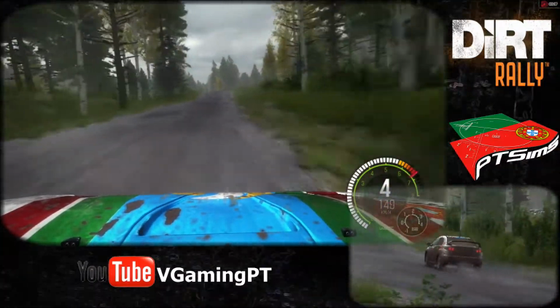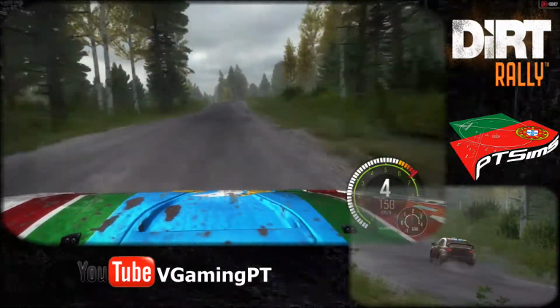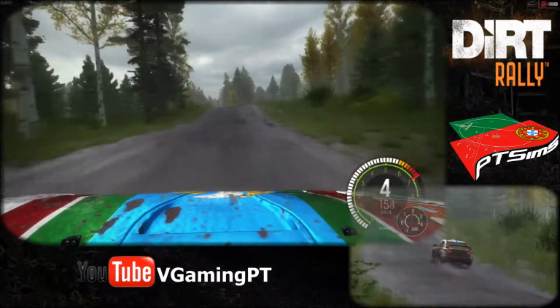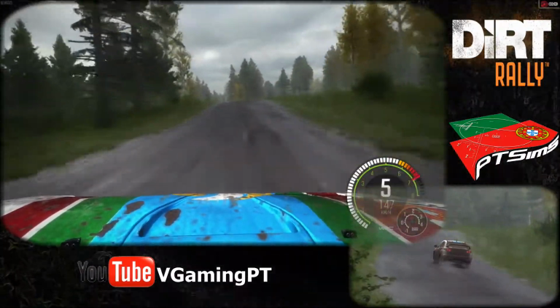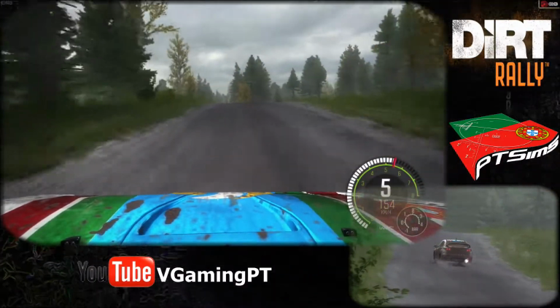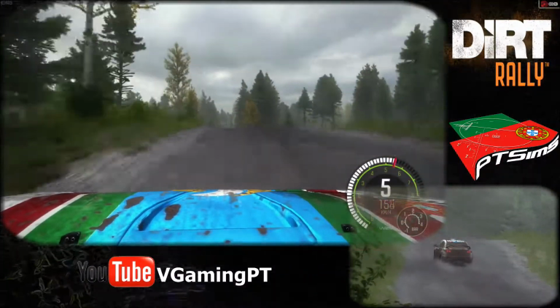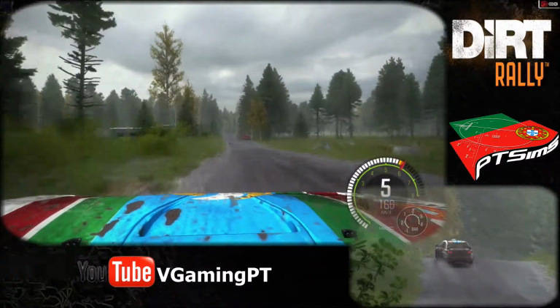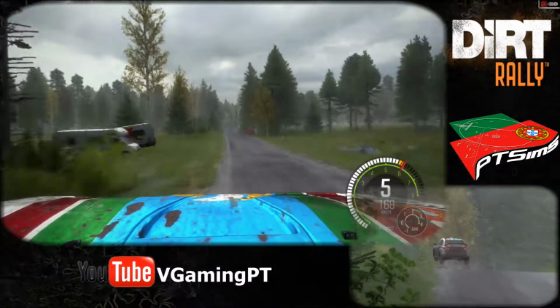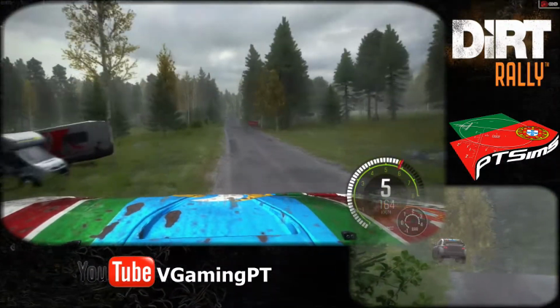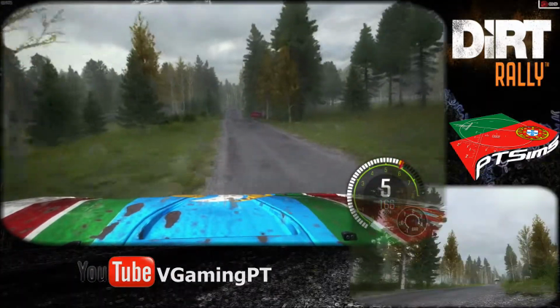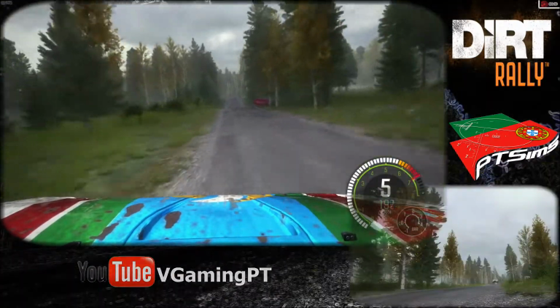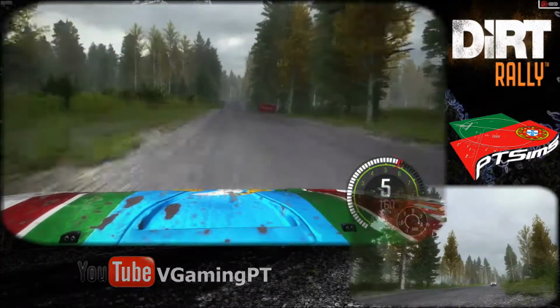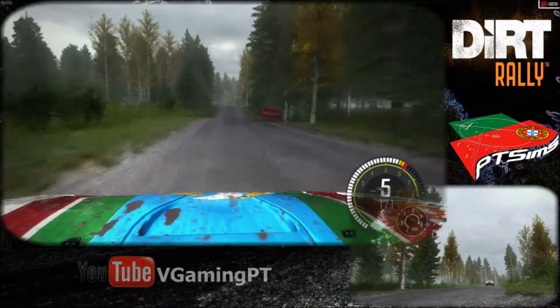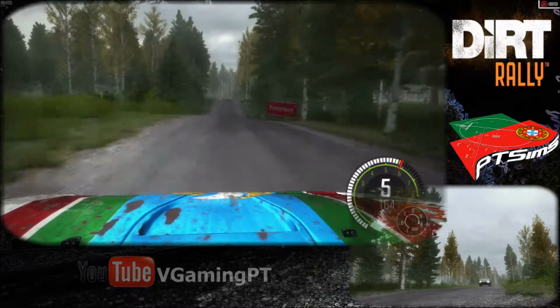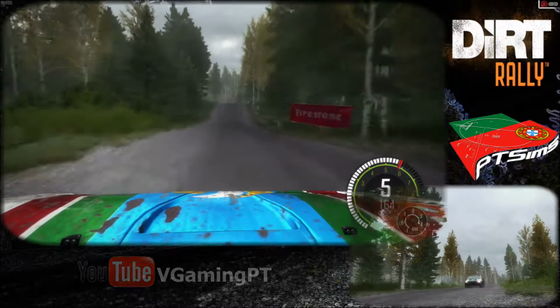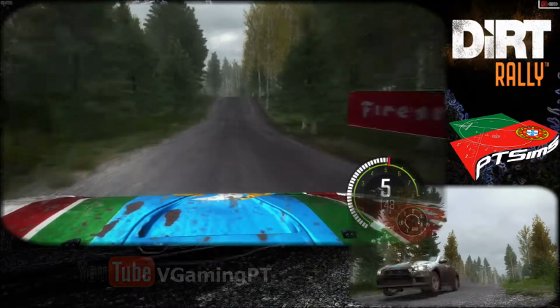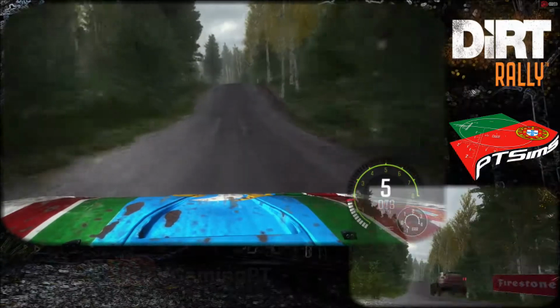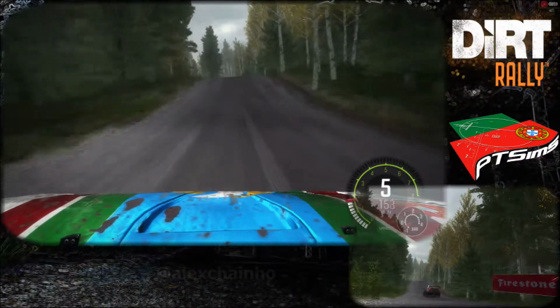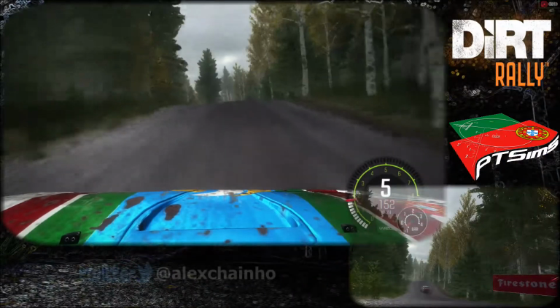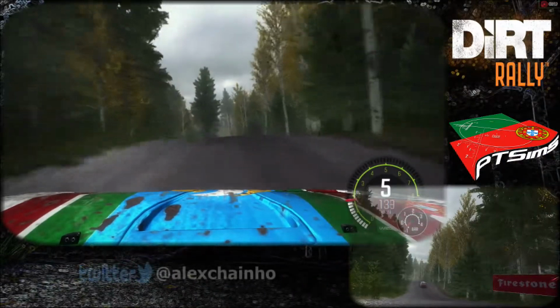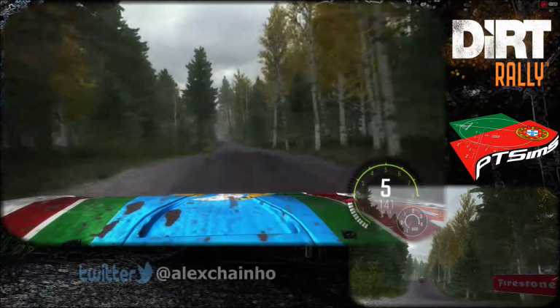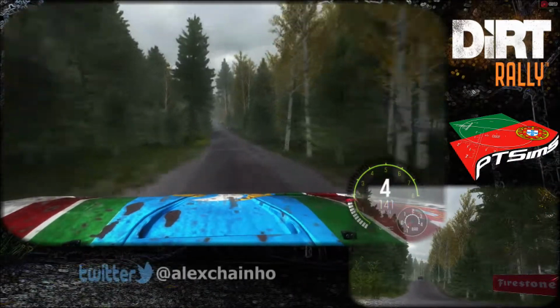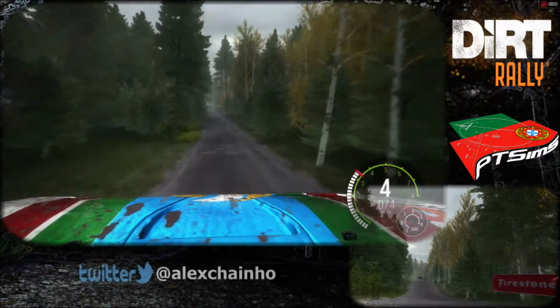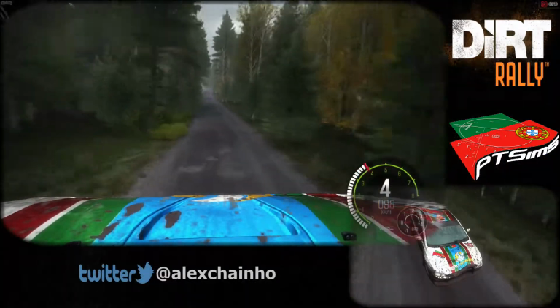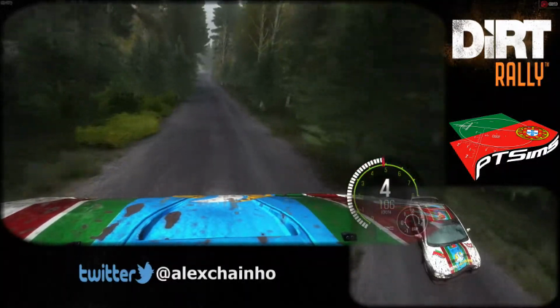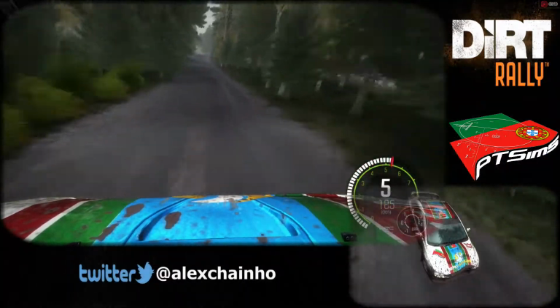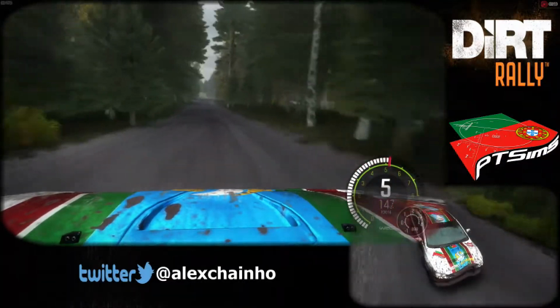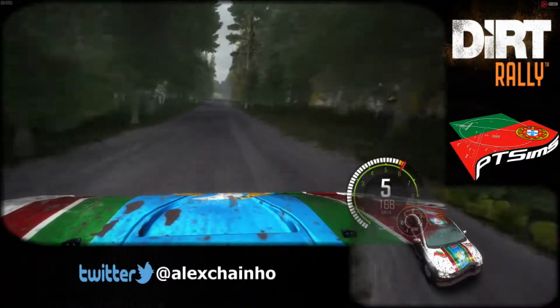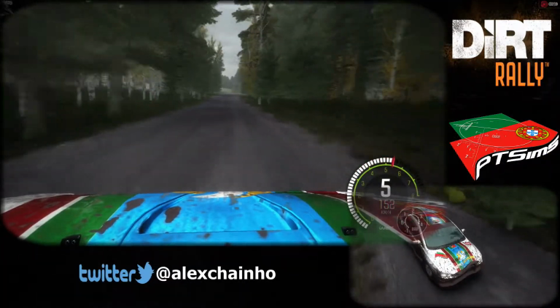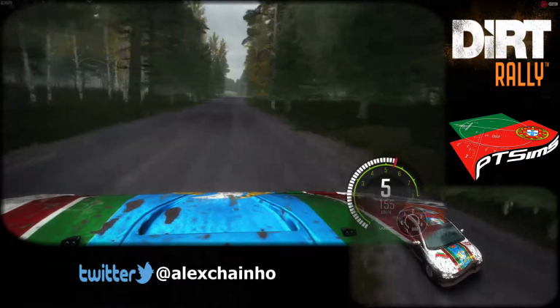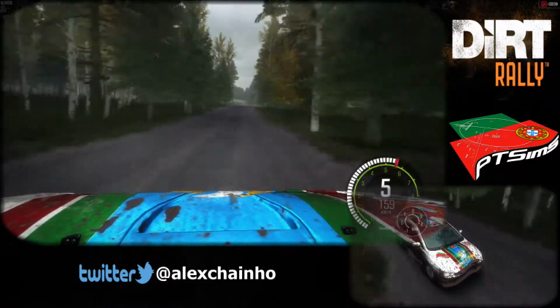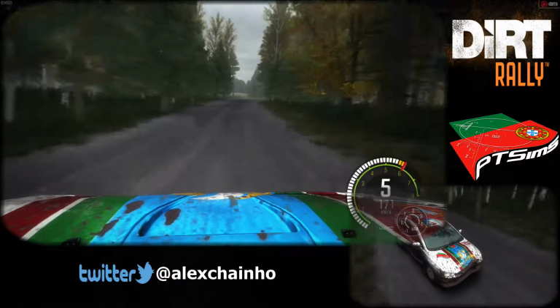60 bump and caution, middle over big jump. Right 6 over crest. 80, through dip, caution, crest jump maybe.